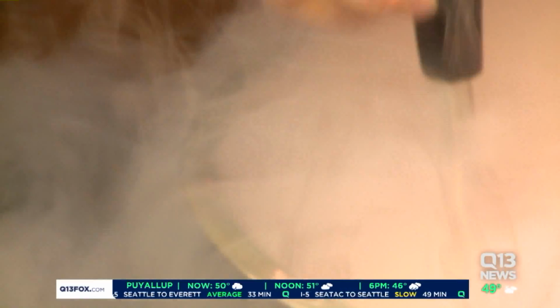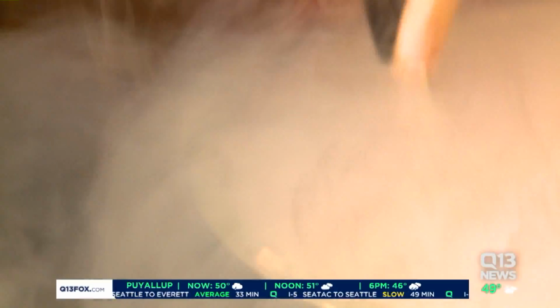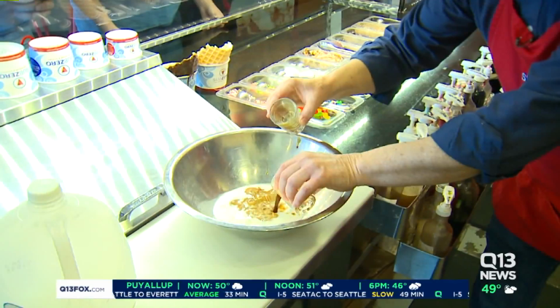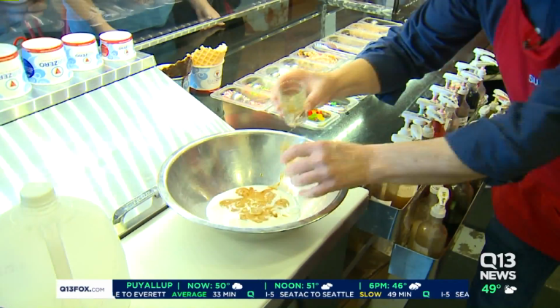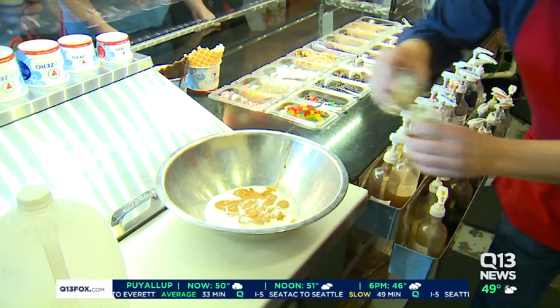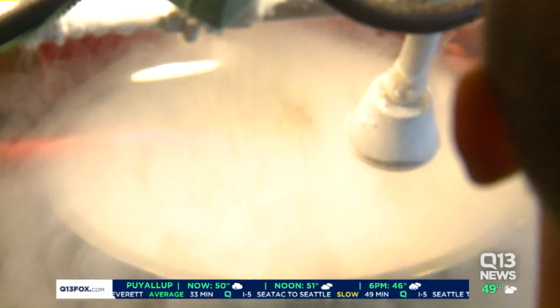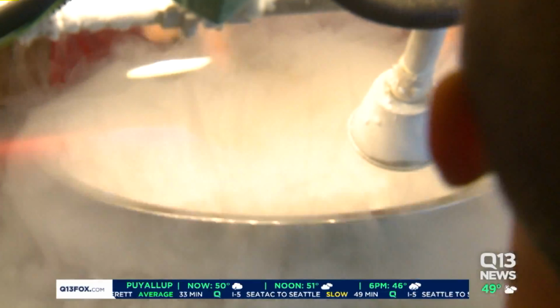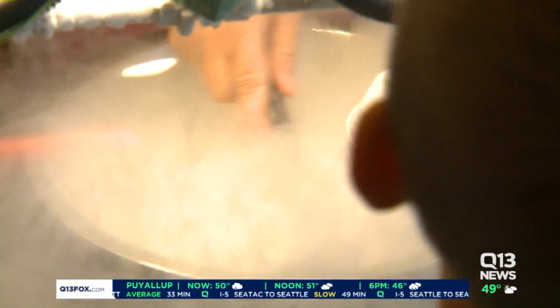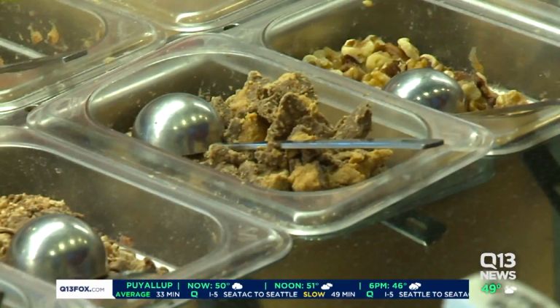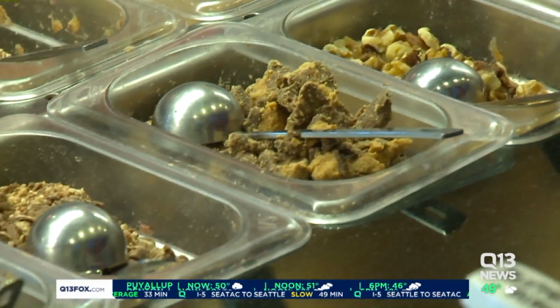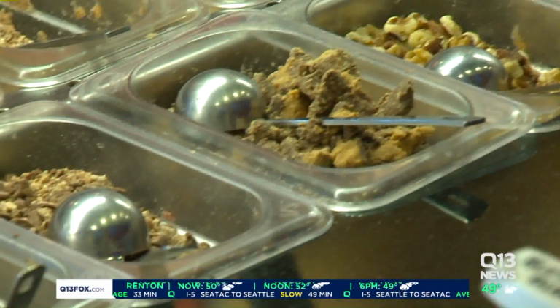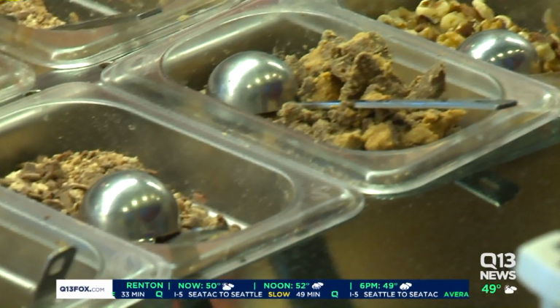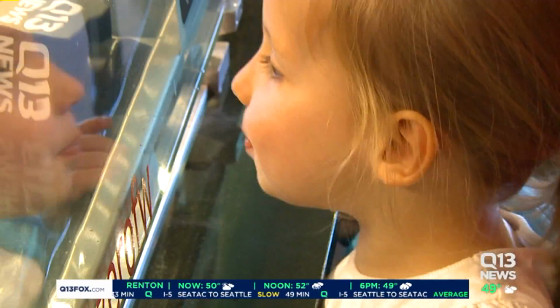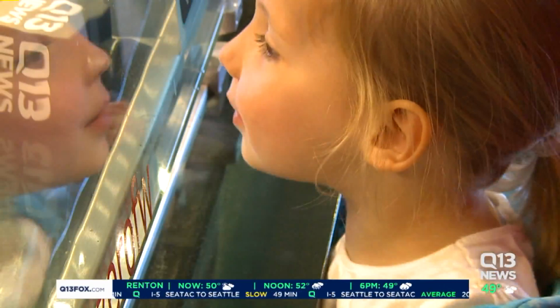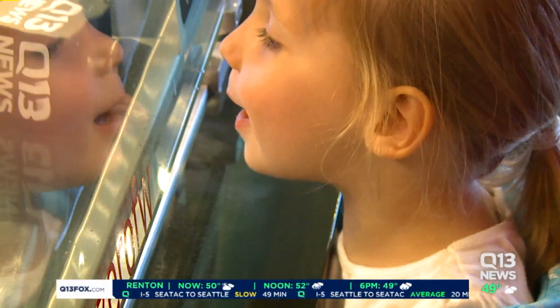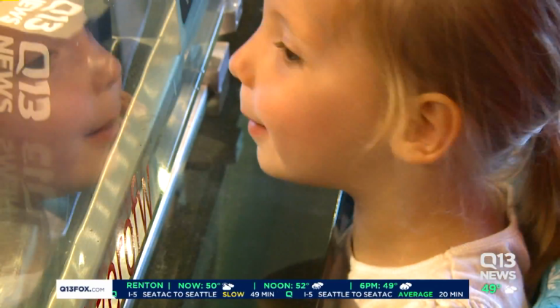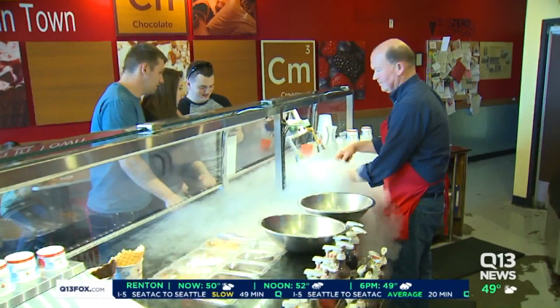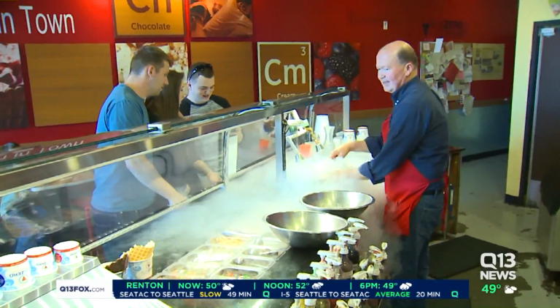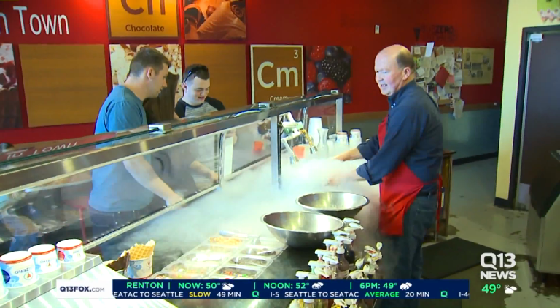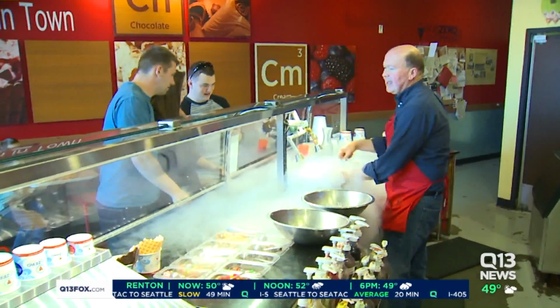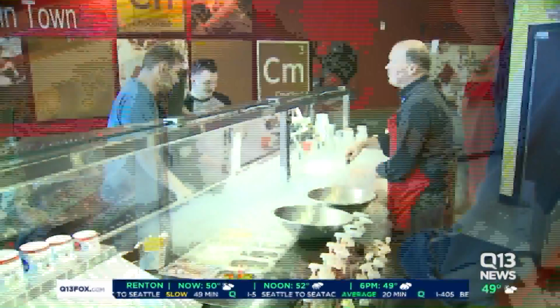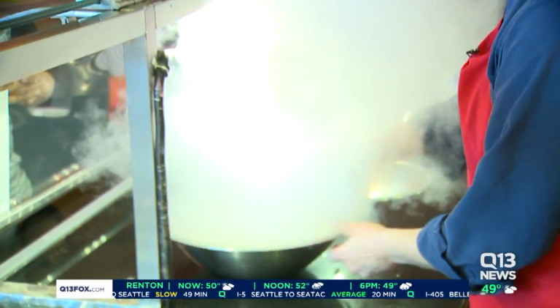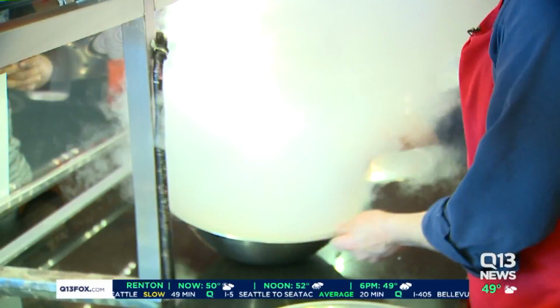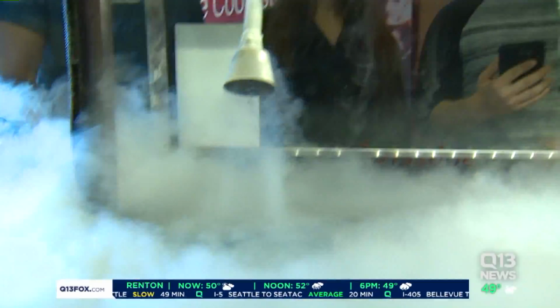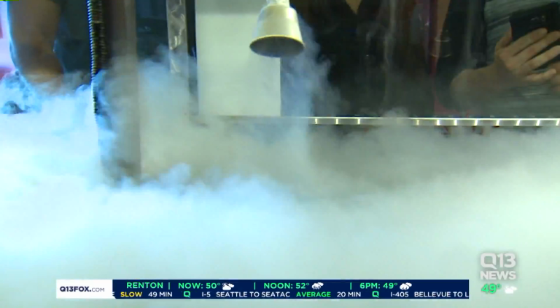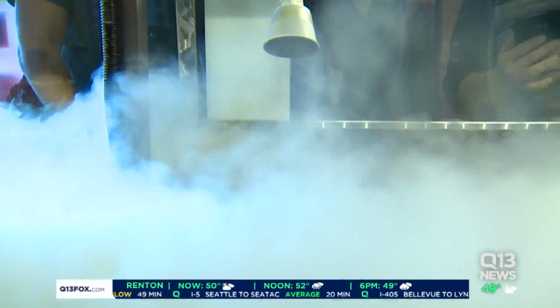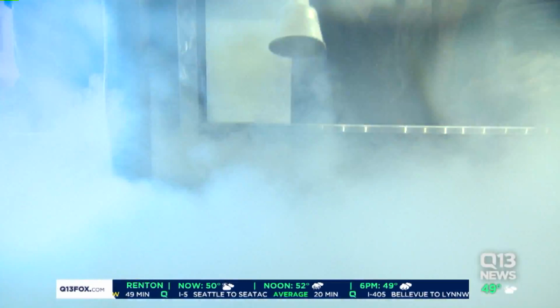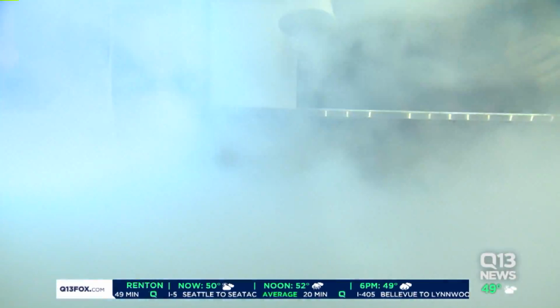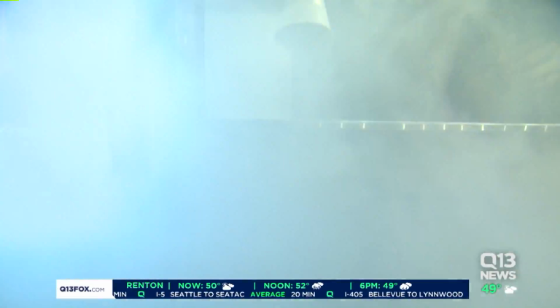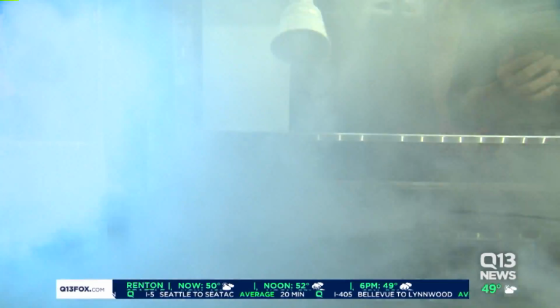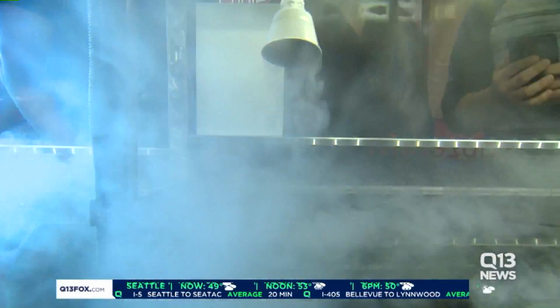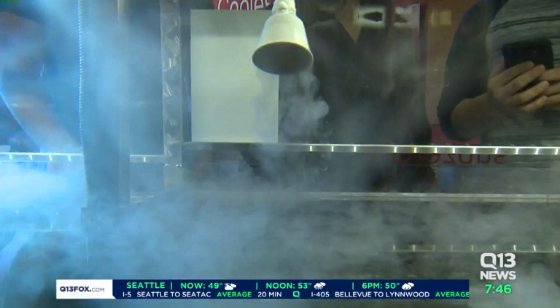55 flavors, 35 mix-ins, and one giant science lesson just waiting to happen.